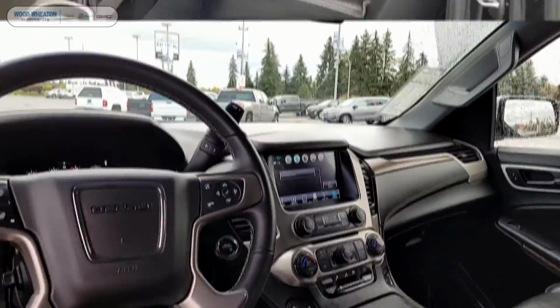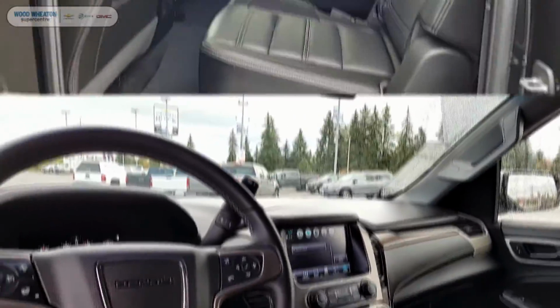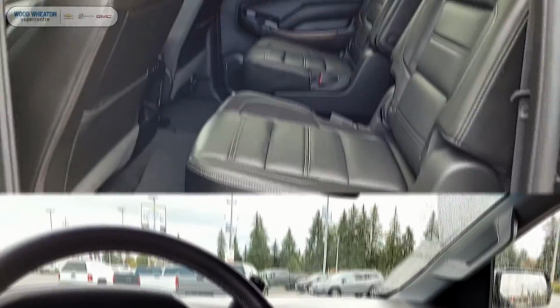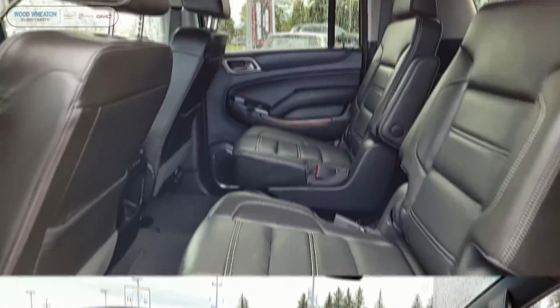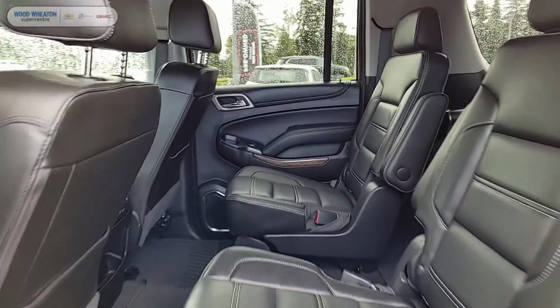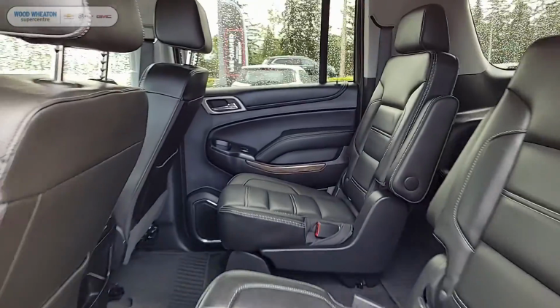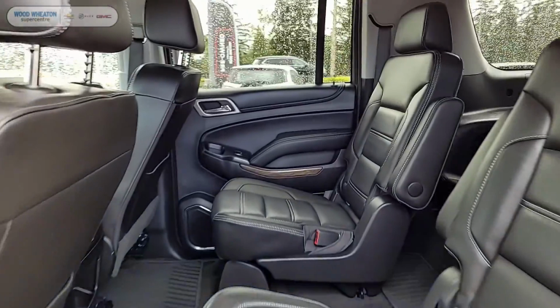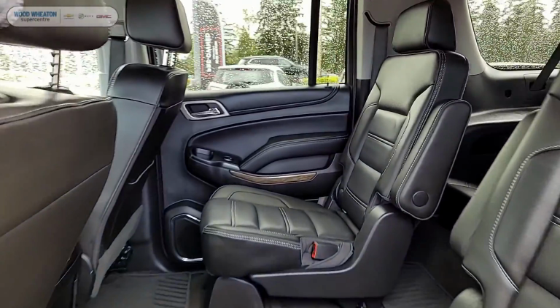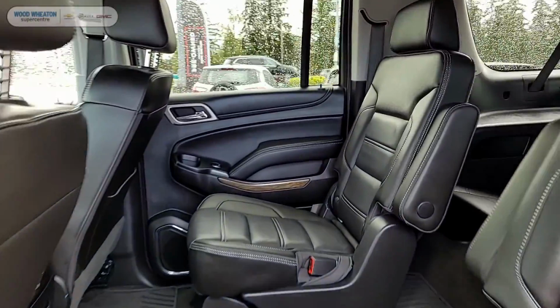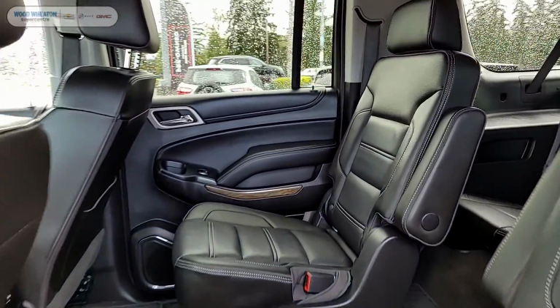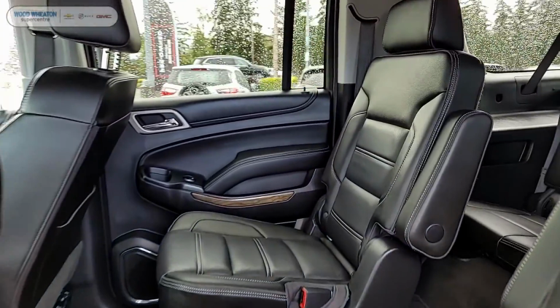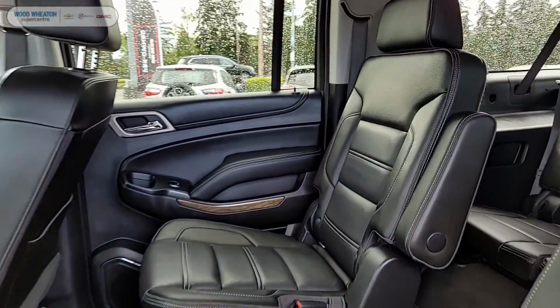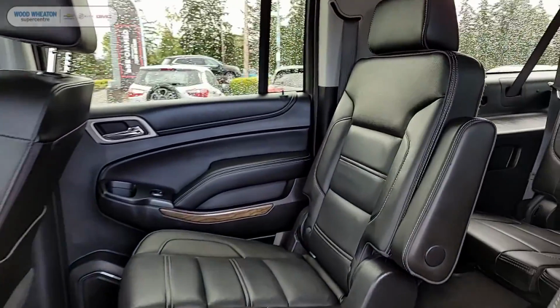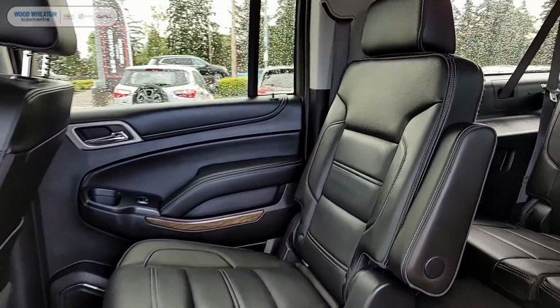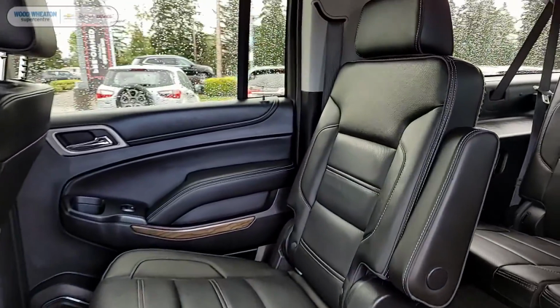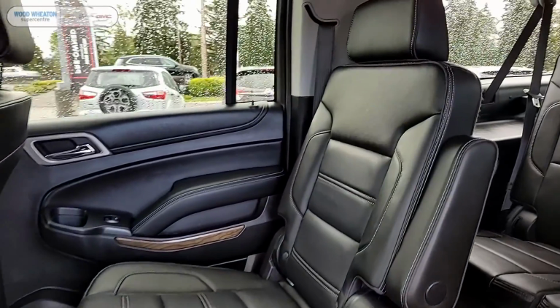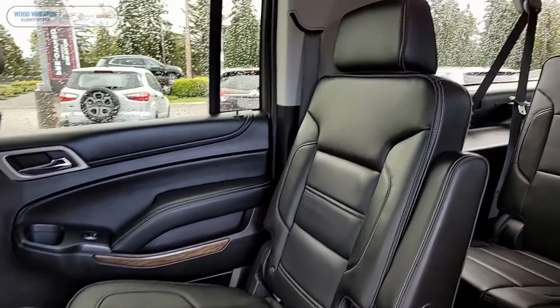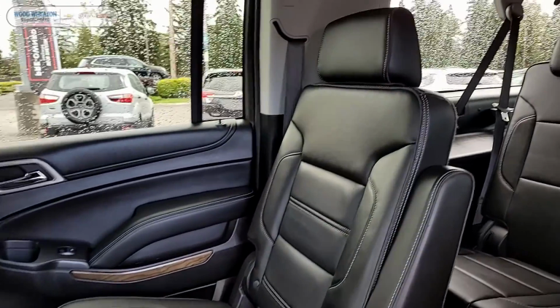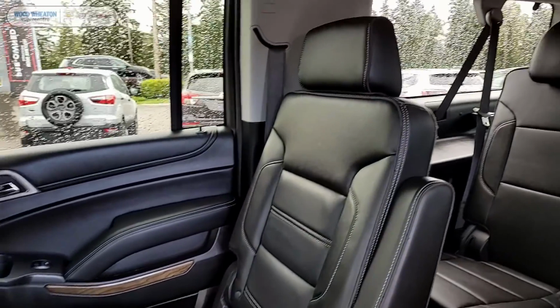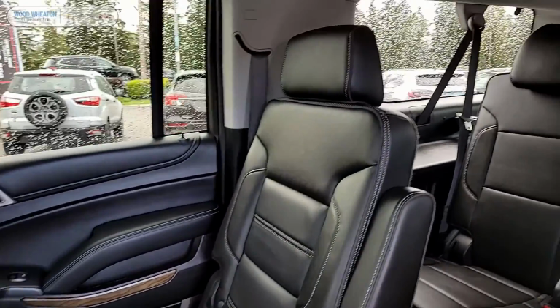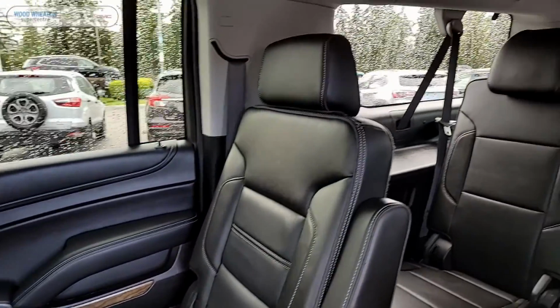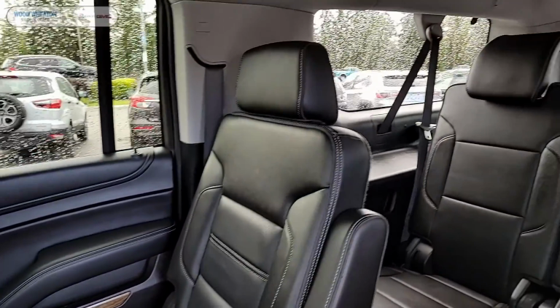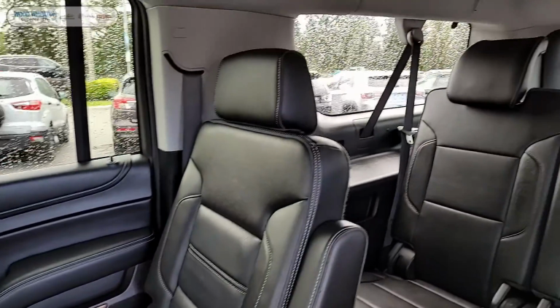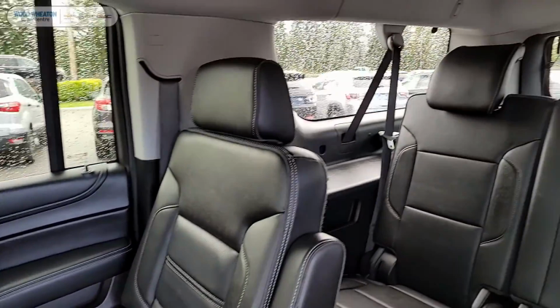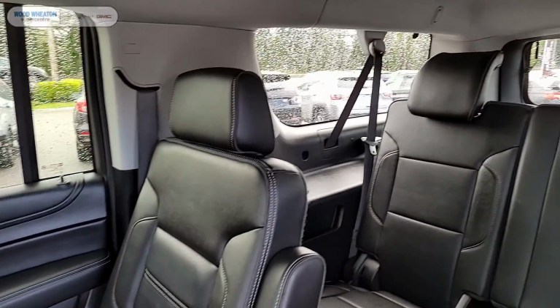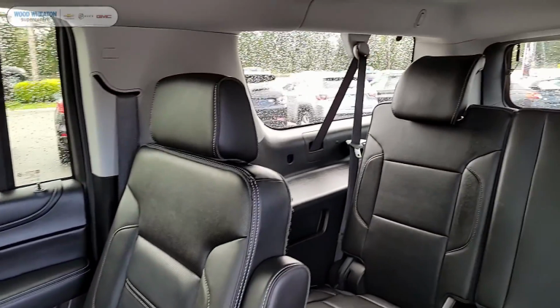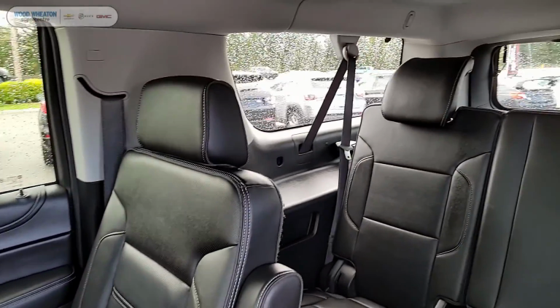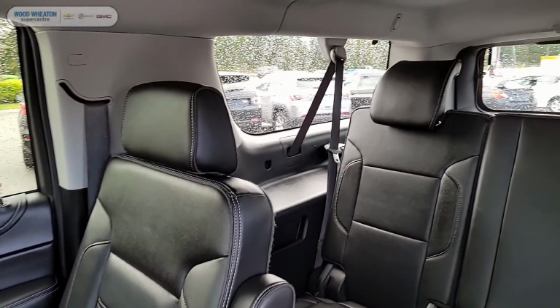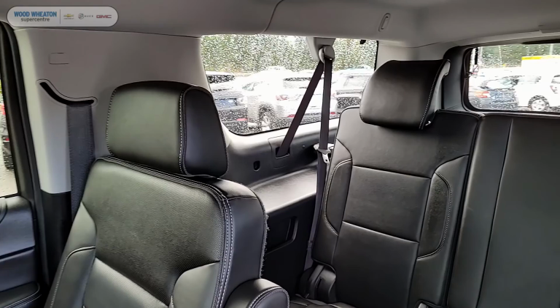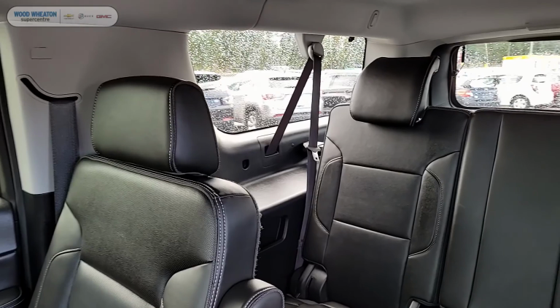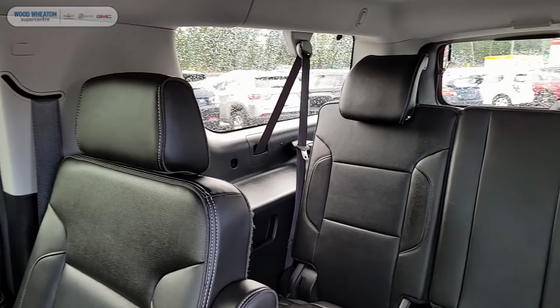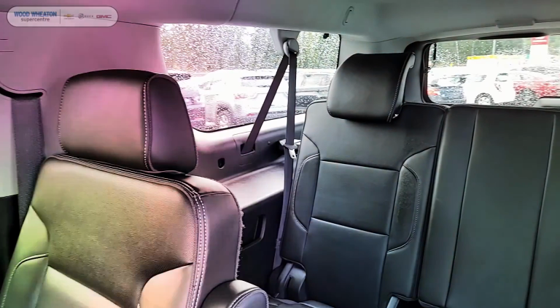Just take a peek into the back — you can see that the leather continues in these gorgeously appointed rear seats.